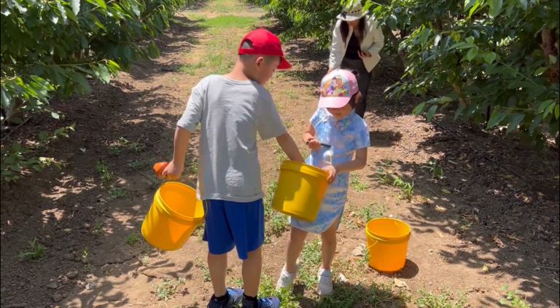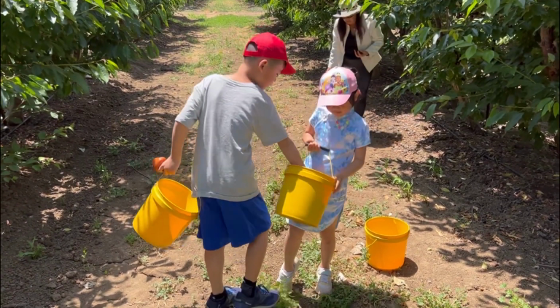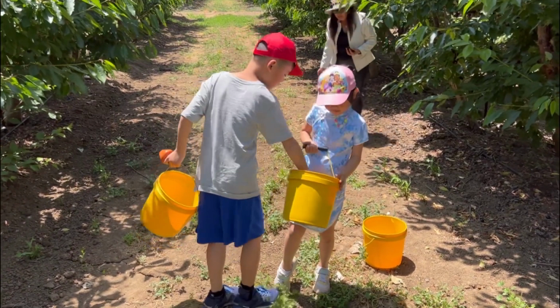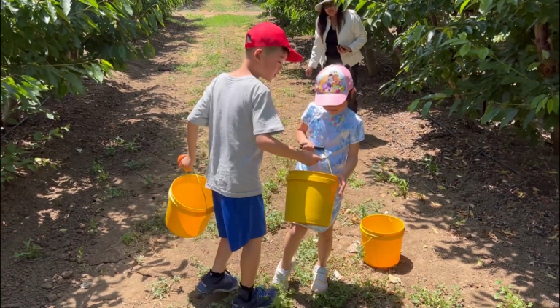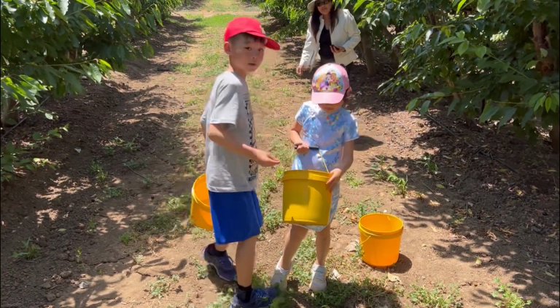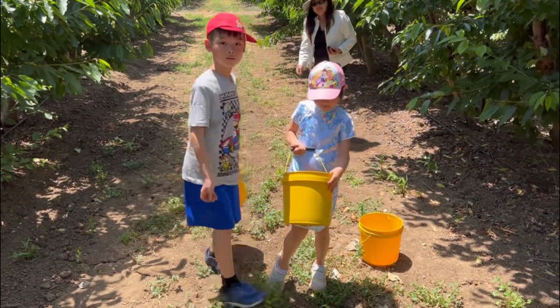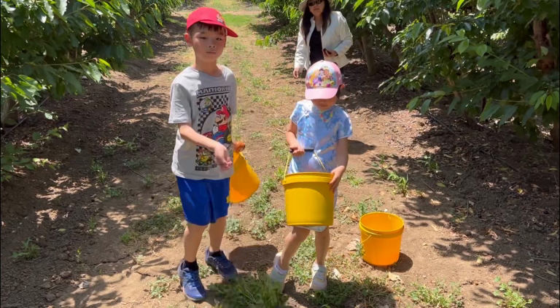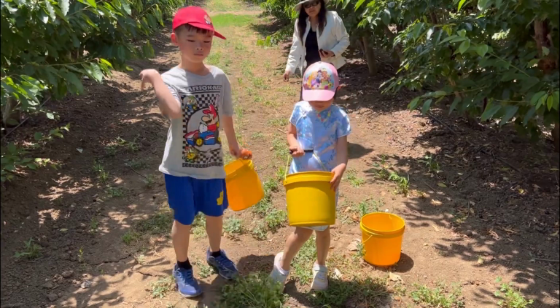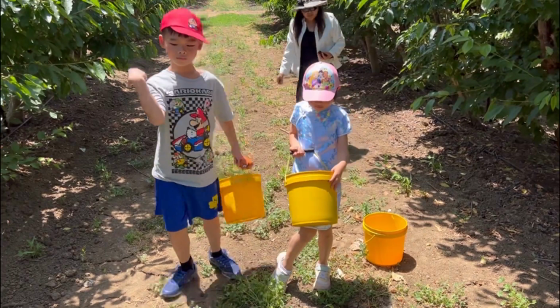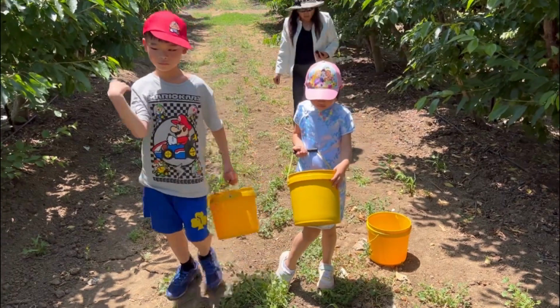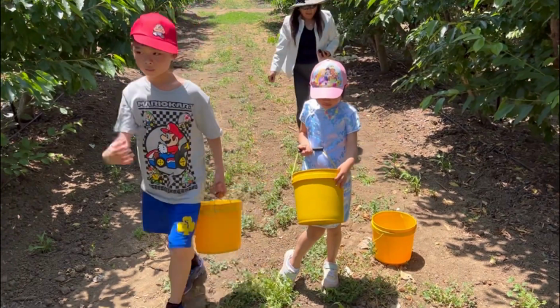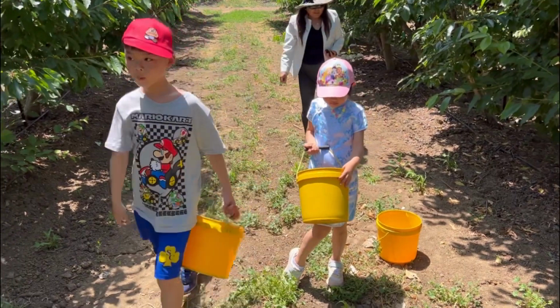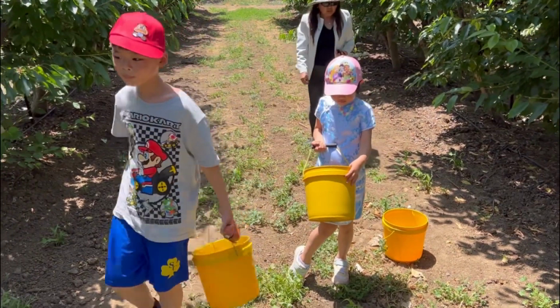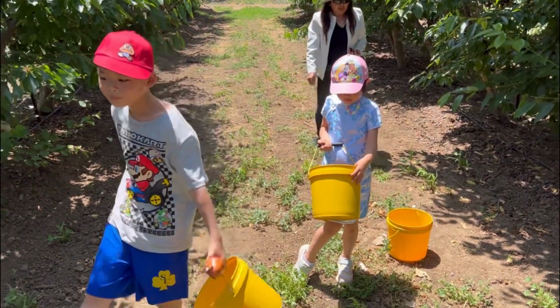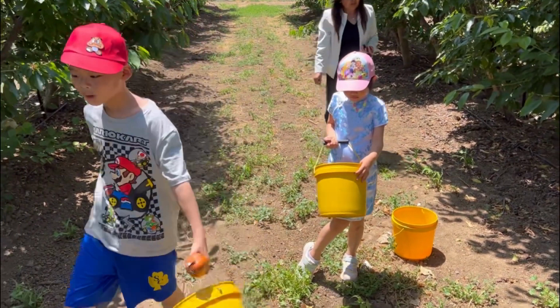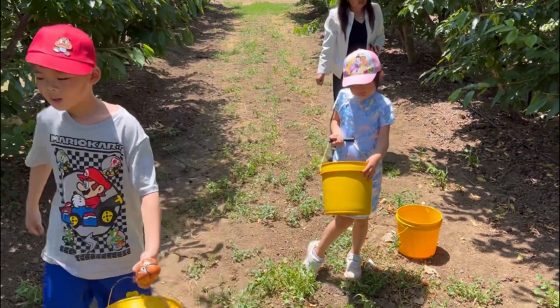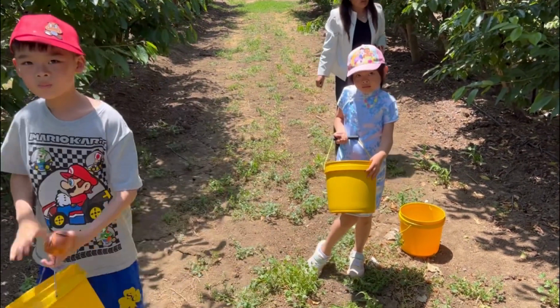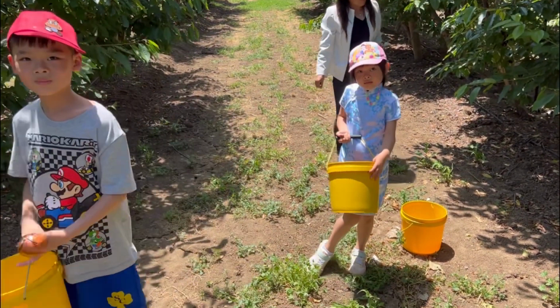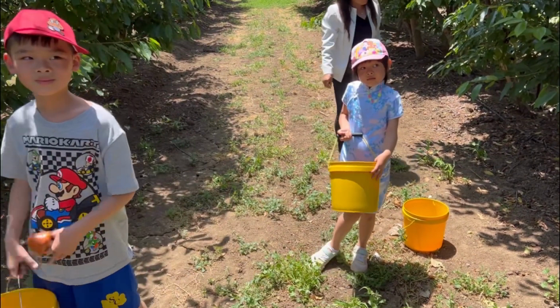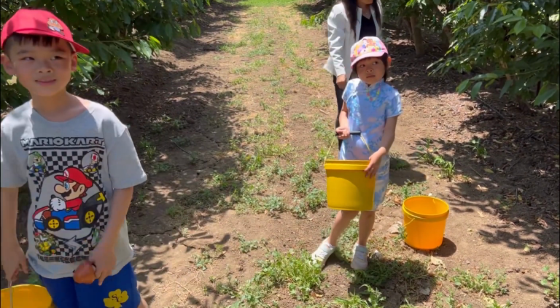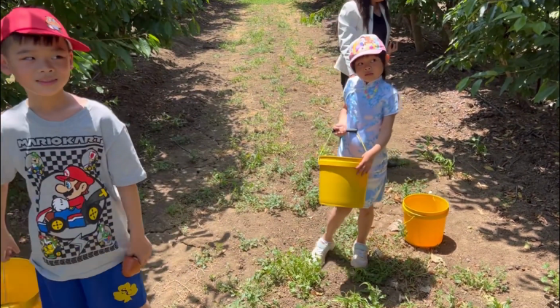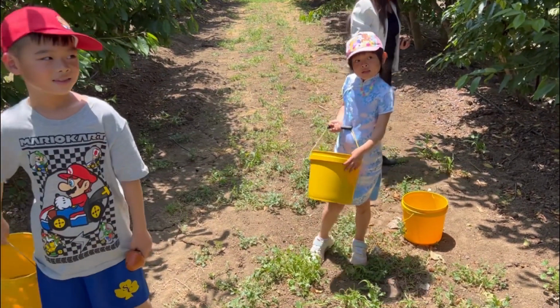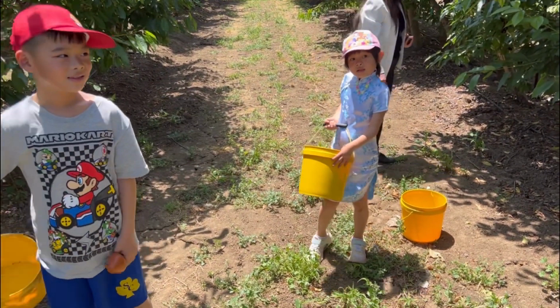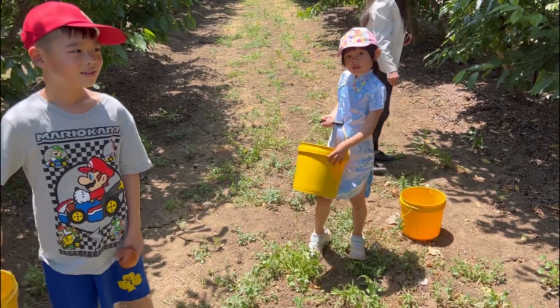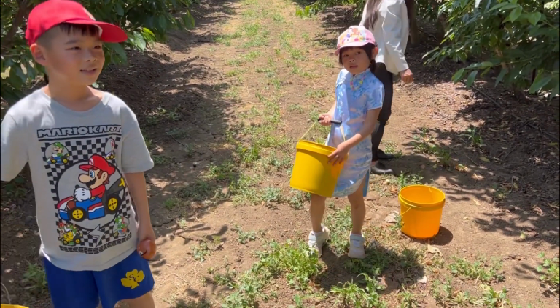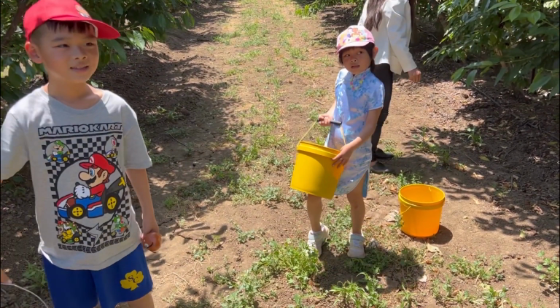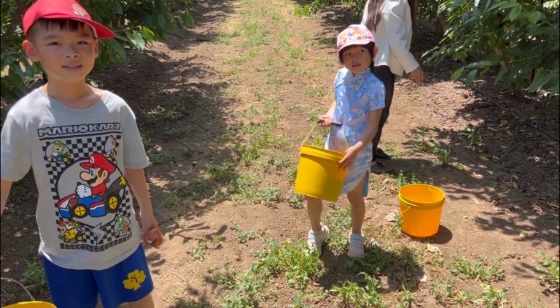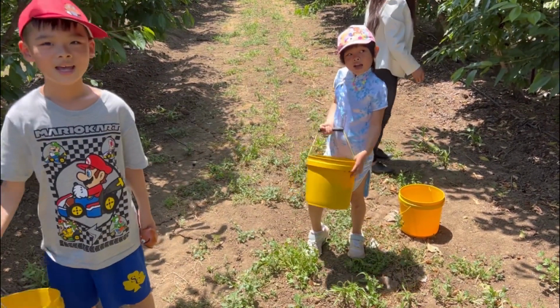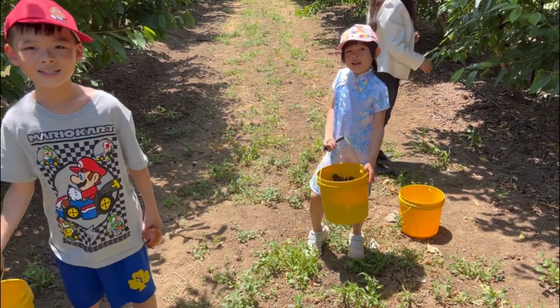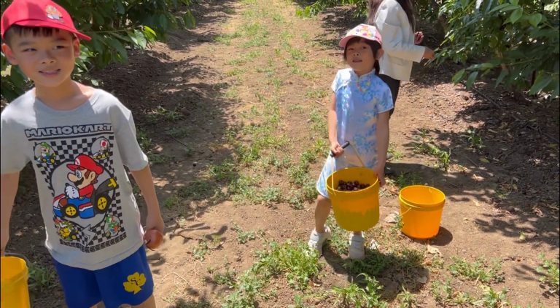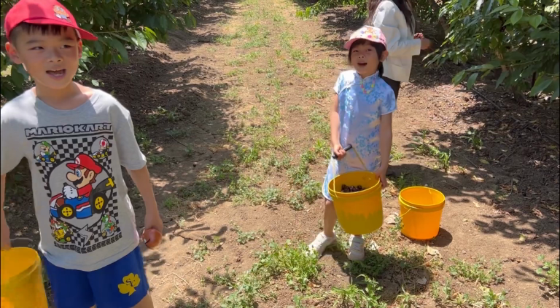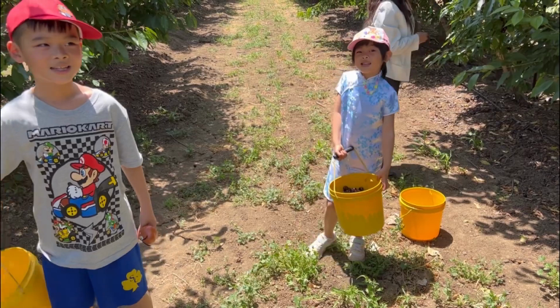We're going to have cherries for breakfast, cherries for lunch, cherries for dinner, and we have honey.